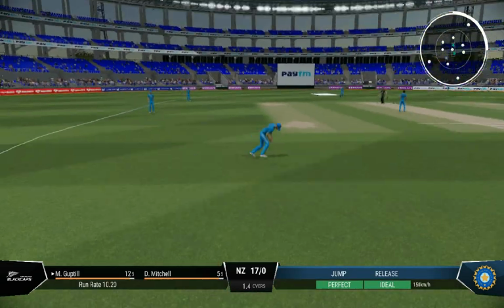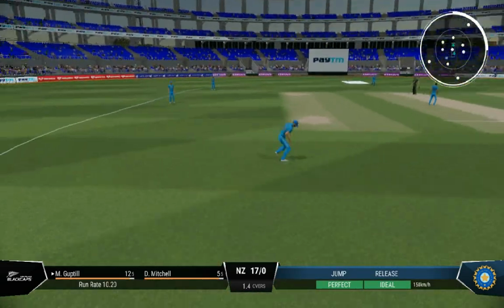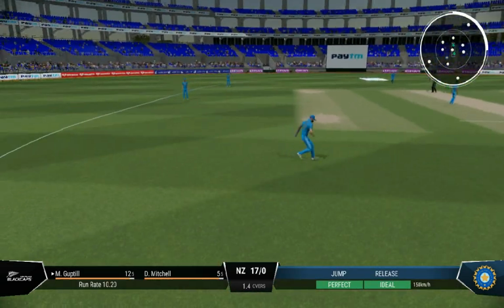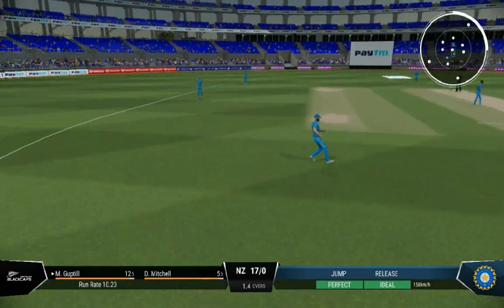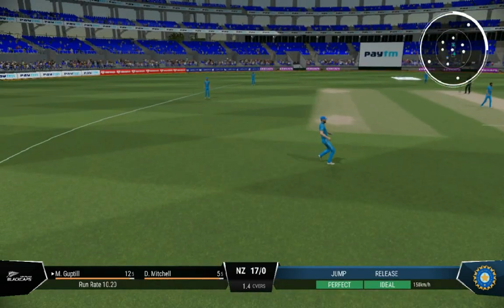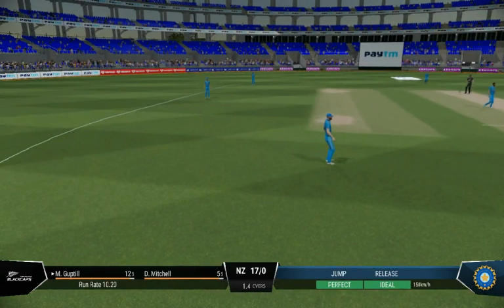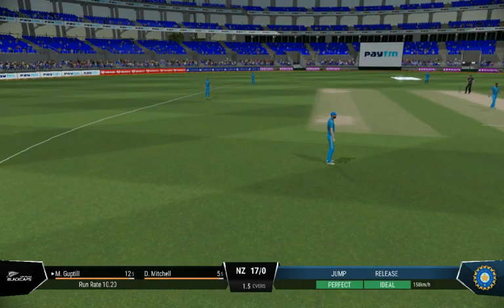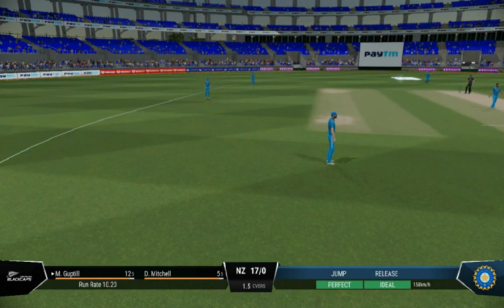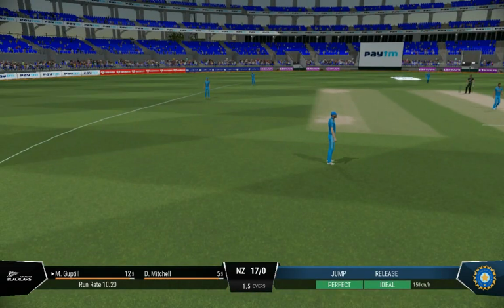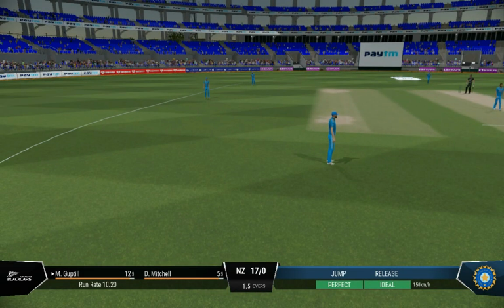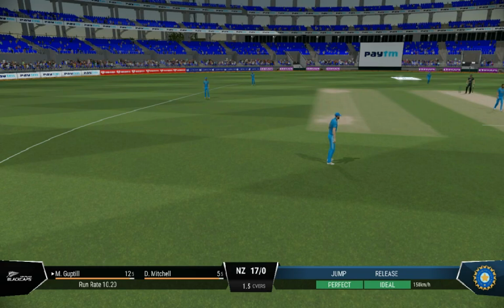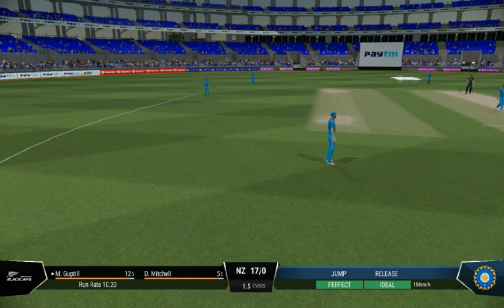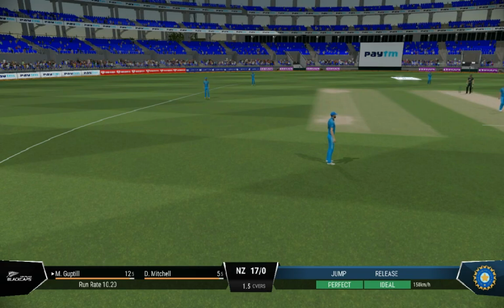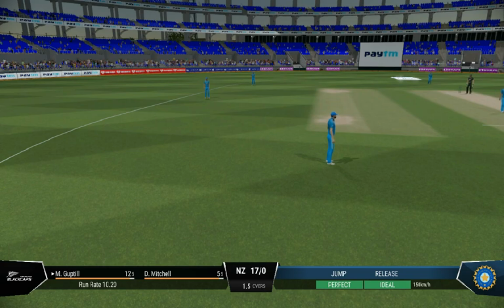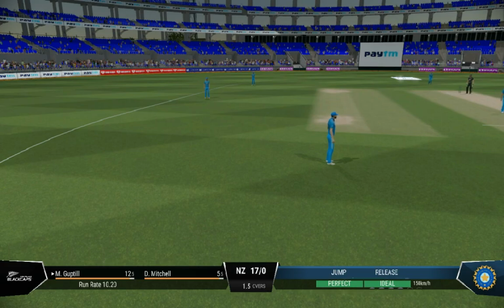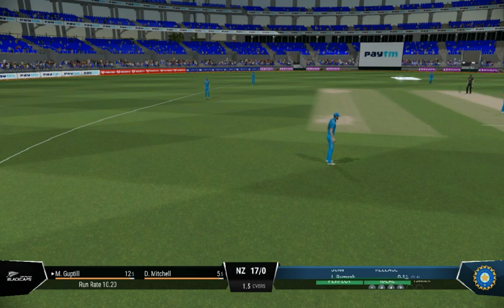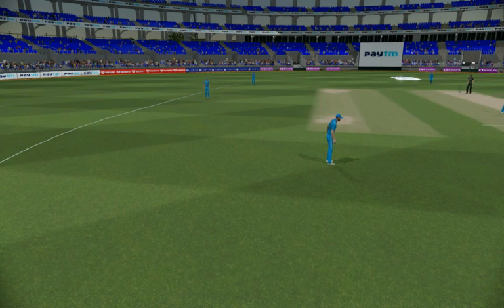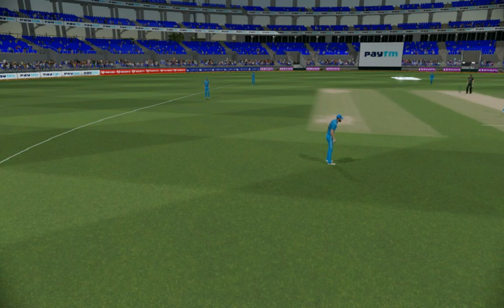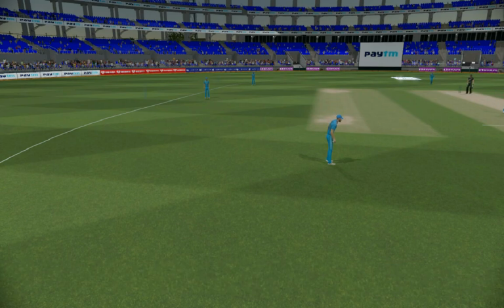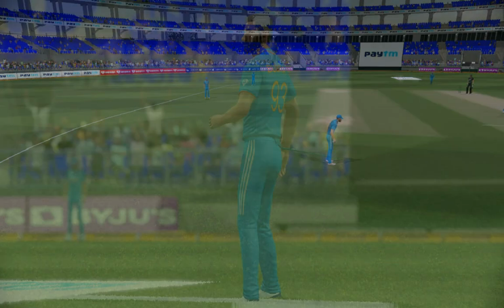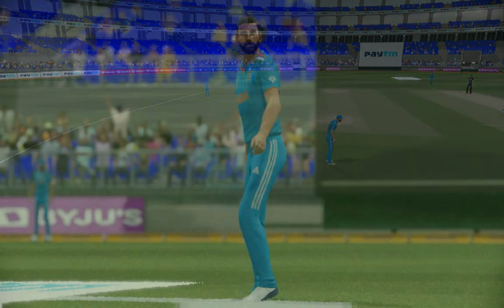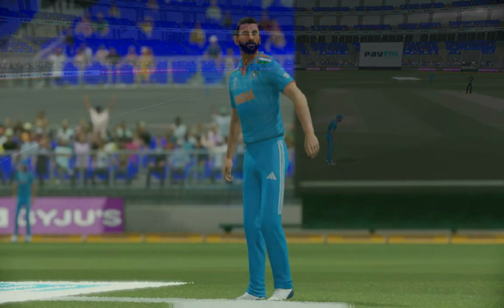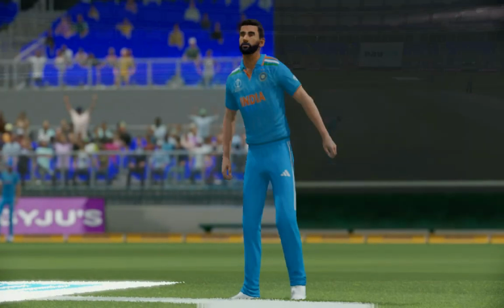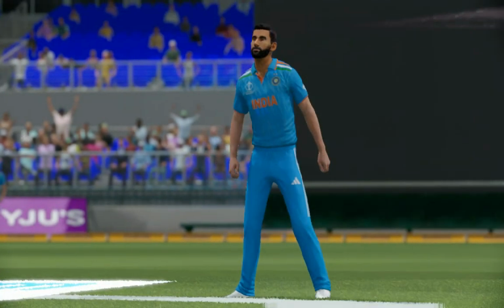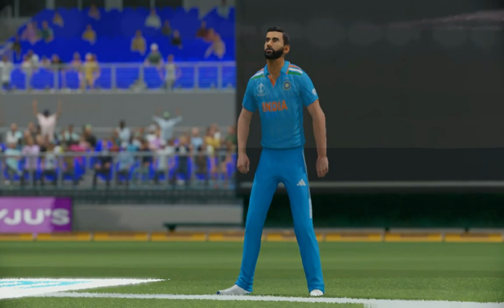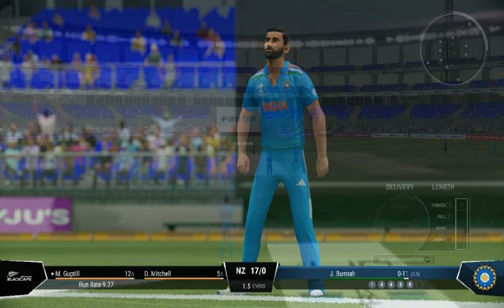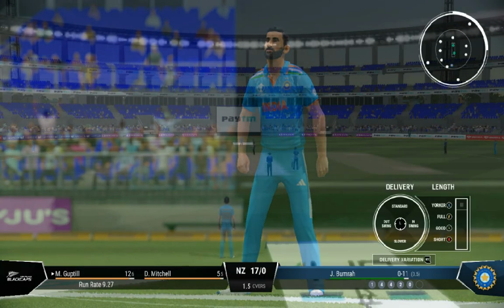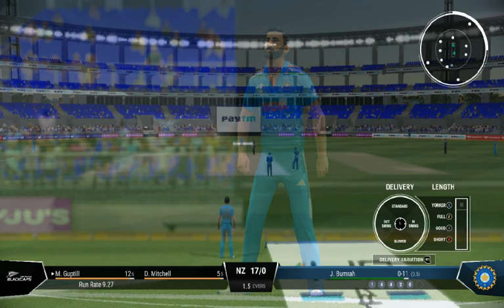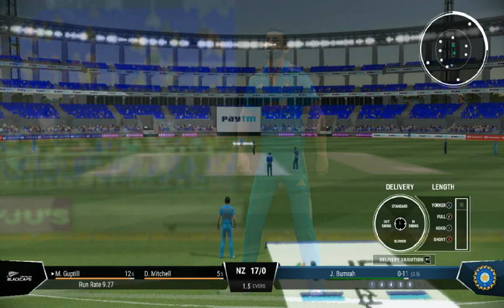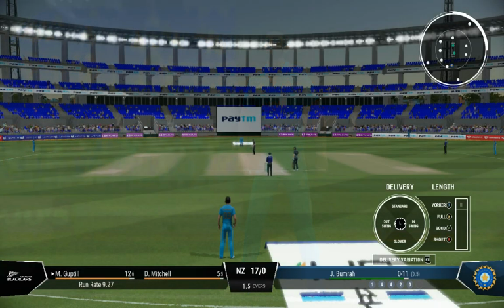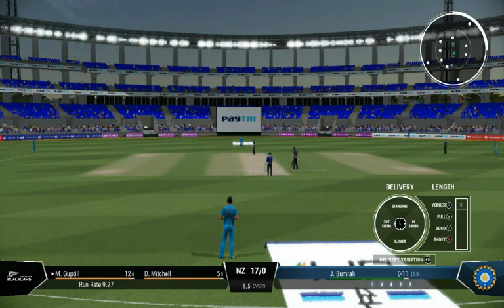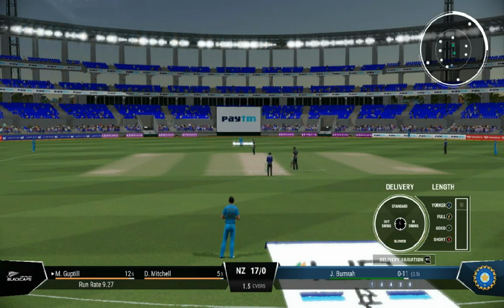Straight to the fielder. Guptill shakes their head — they were there to be hit but couldn't make the most of it.